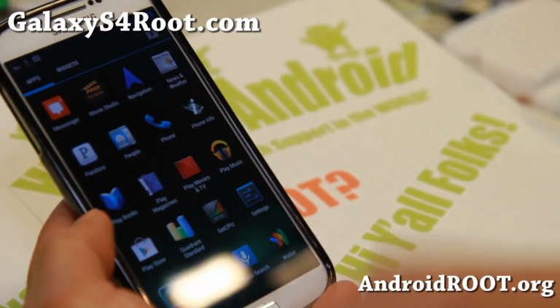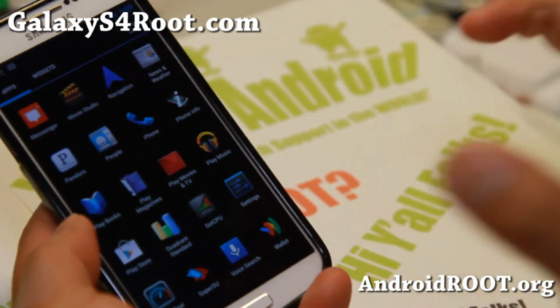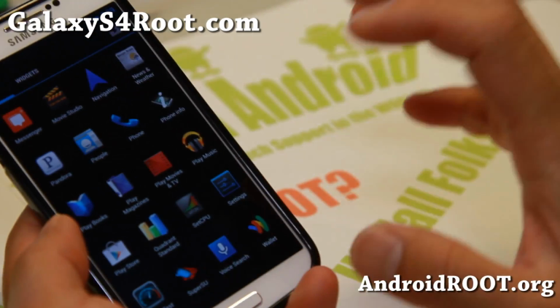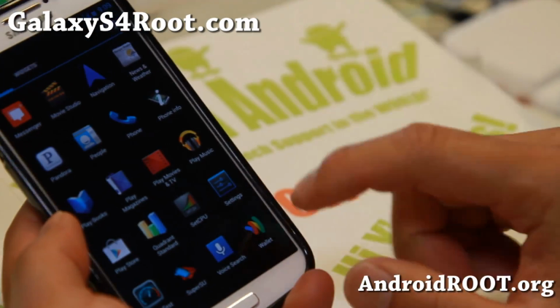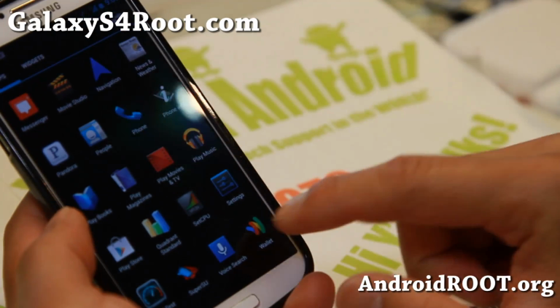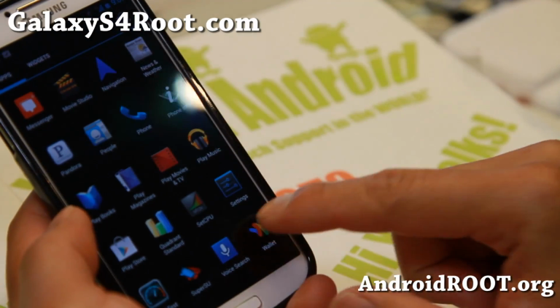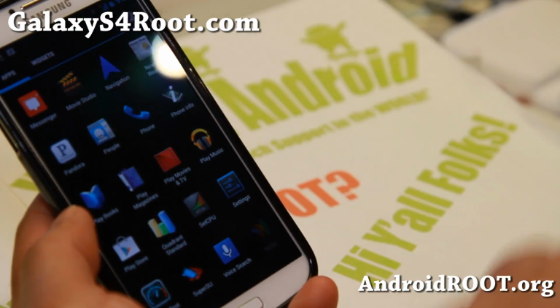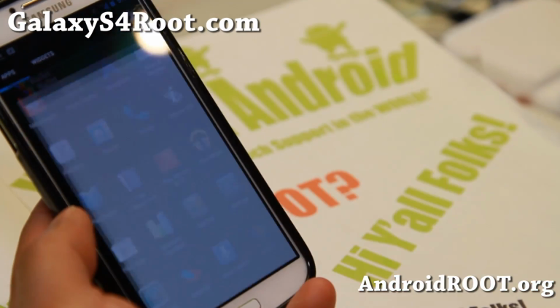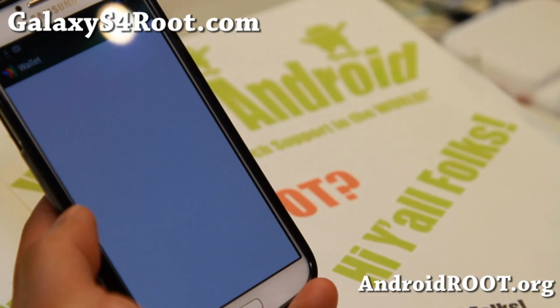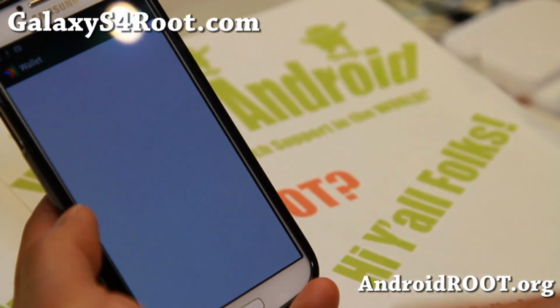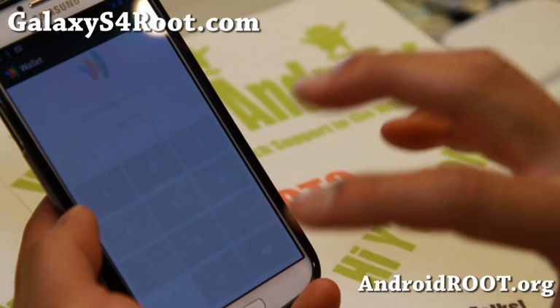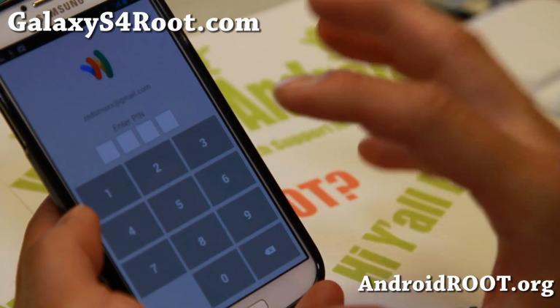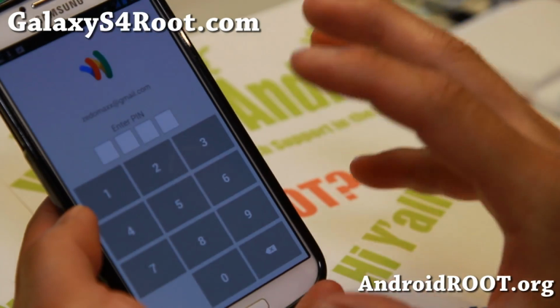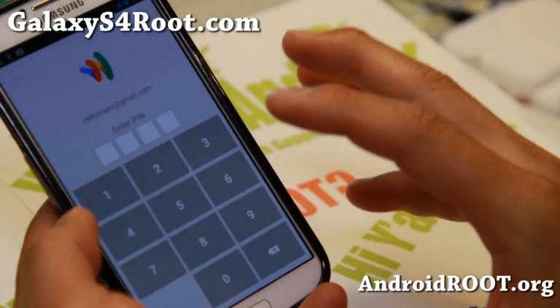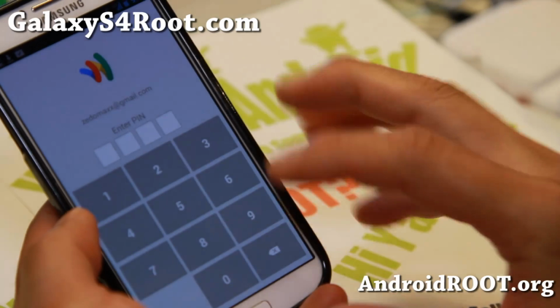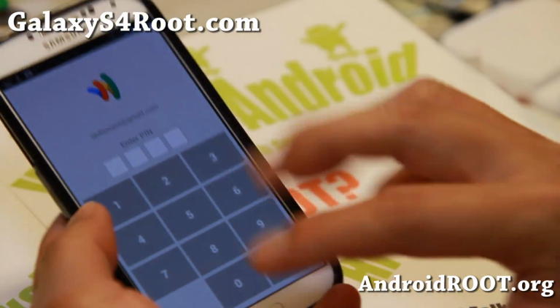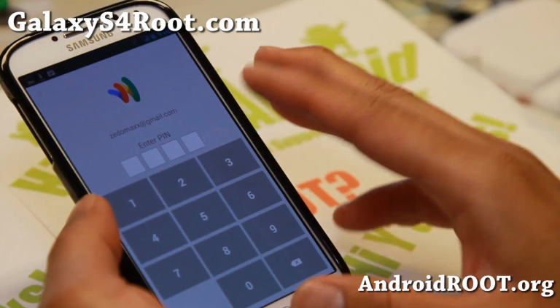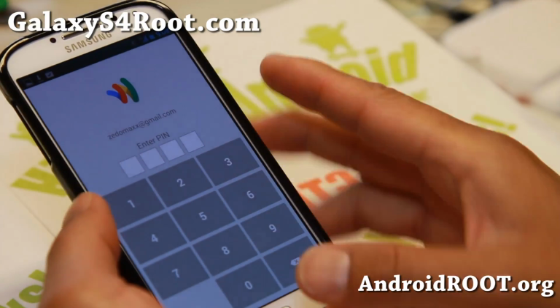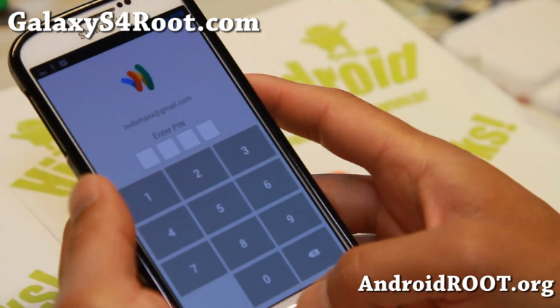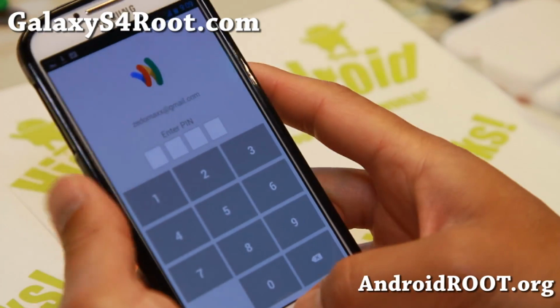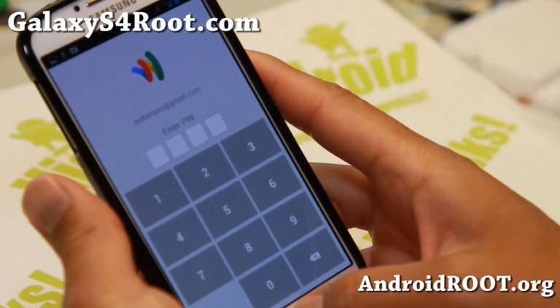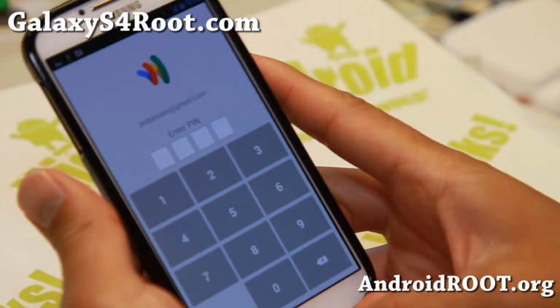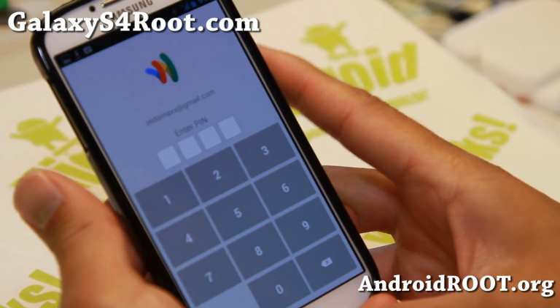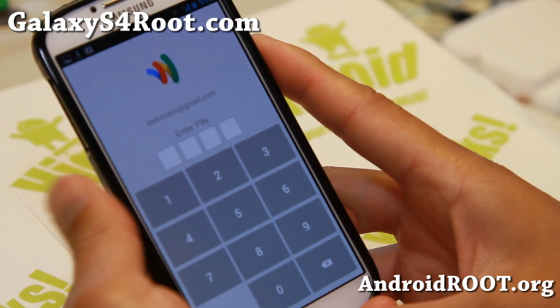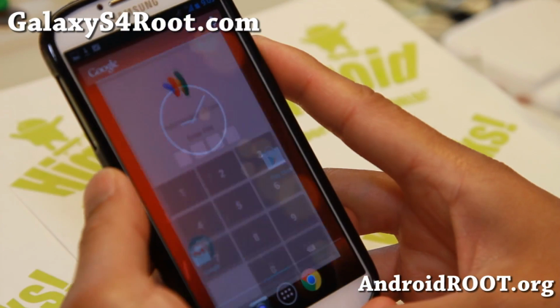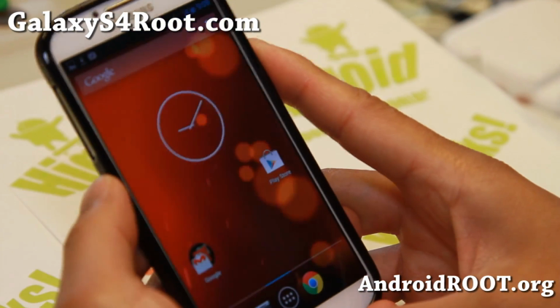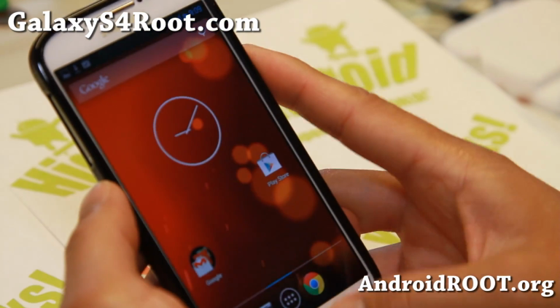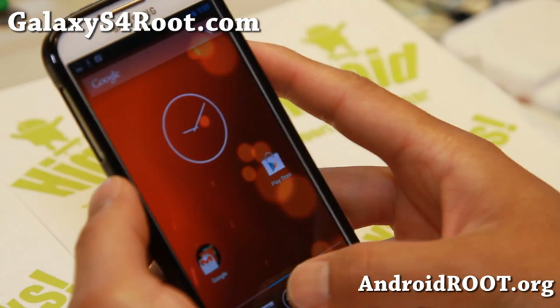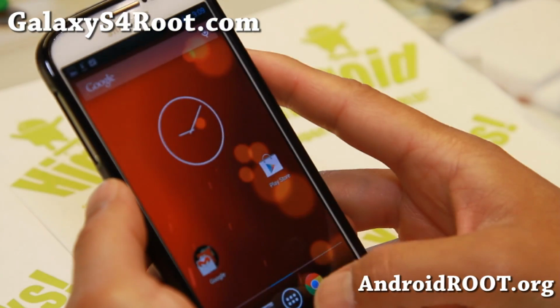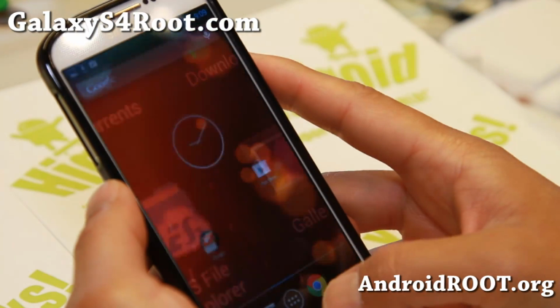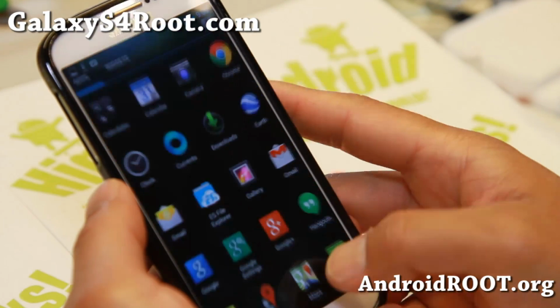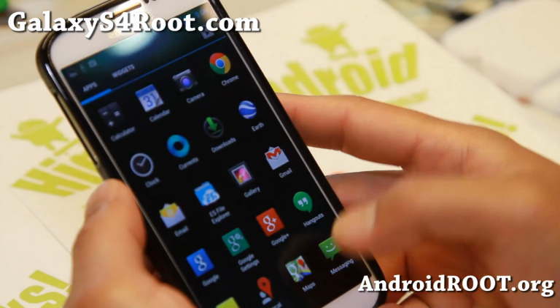And good news — Google Wallet is working. As you can see, it is working. Awesome stuff.